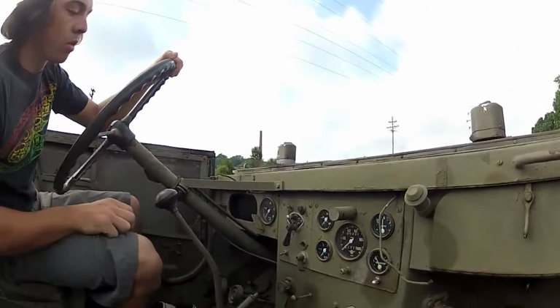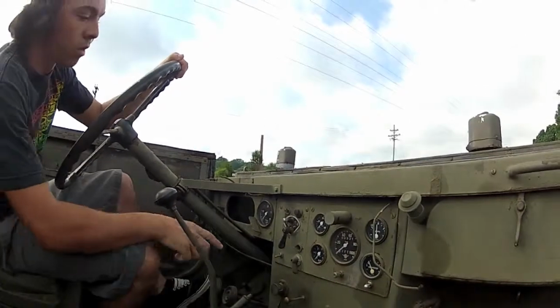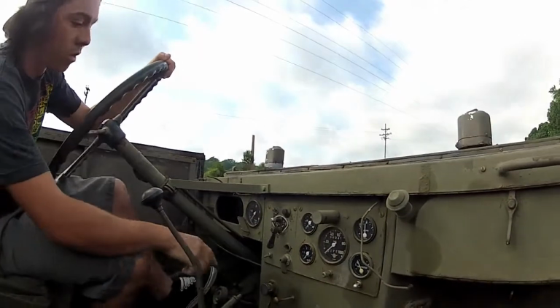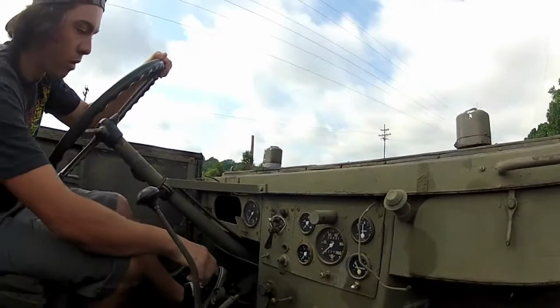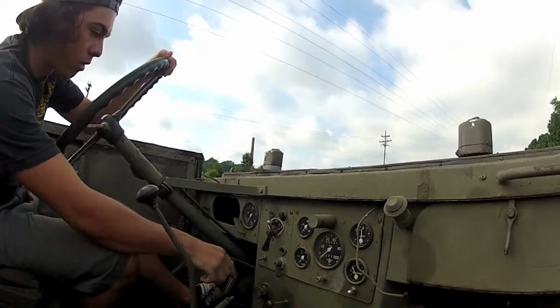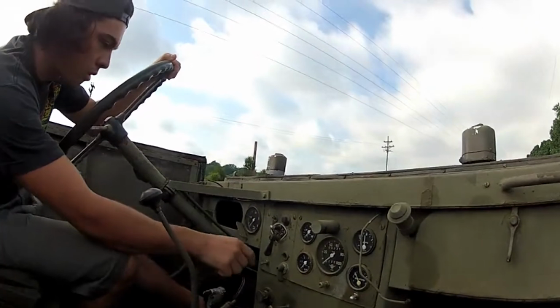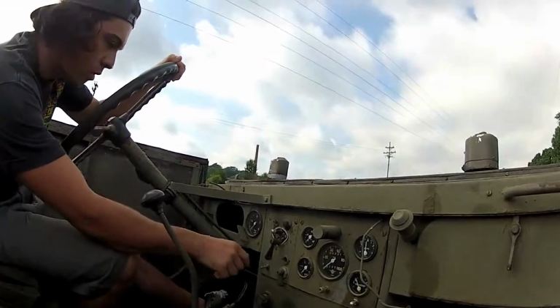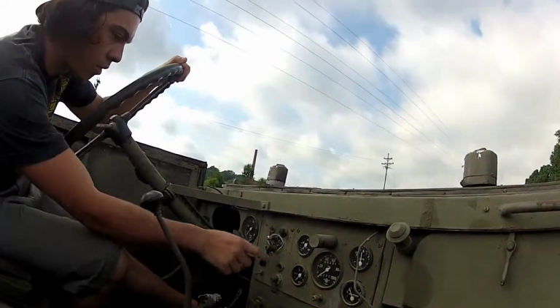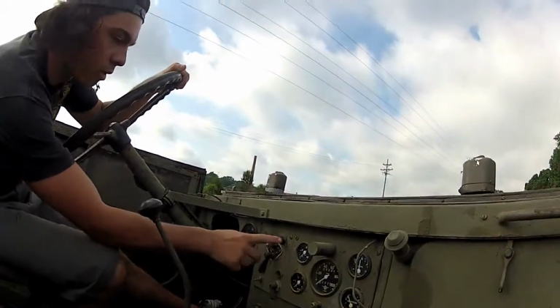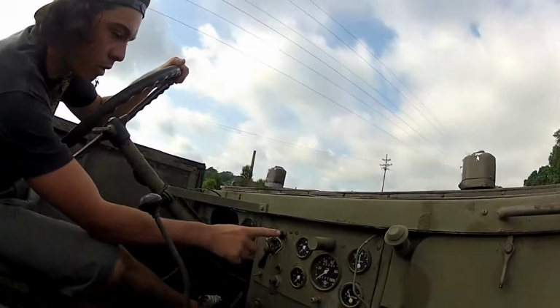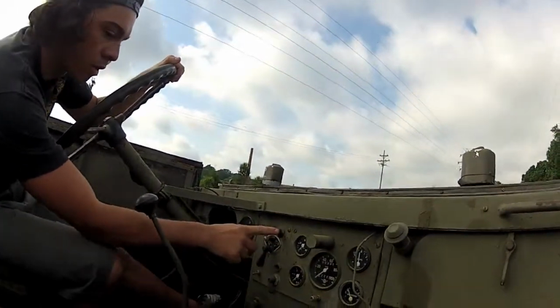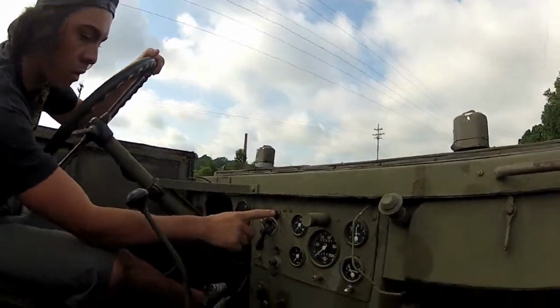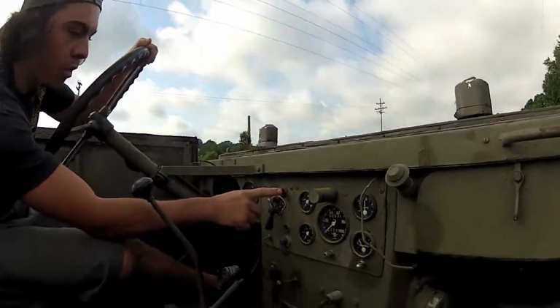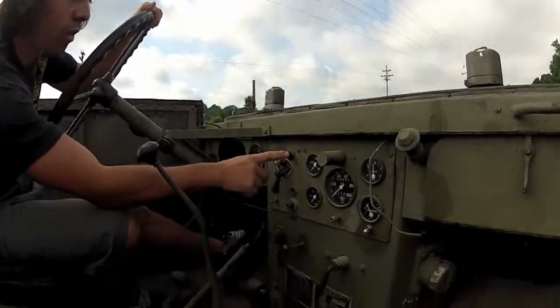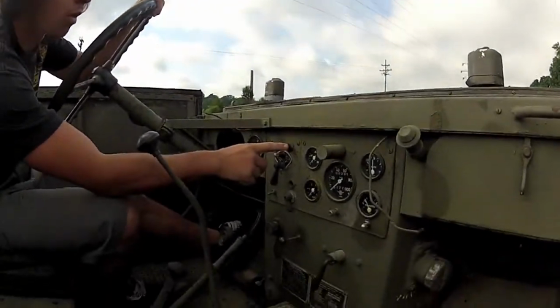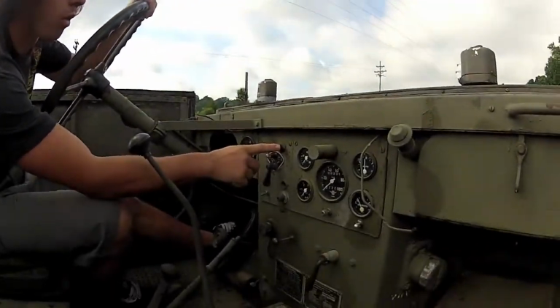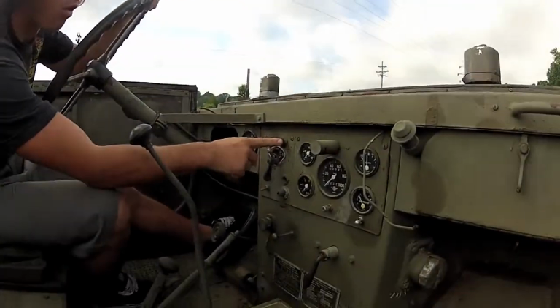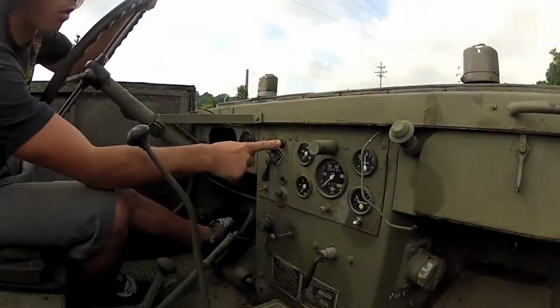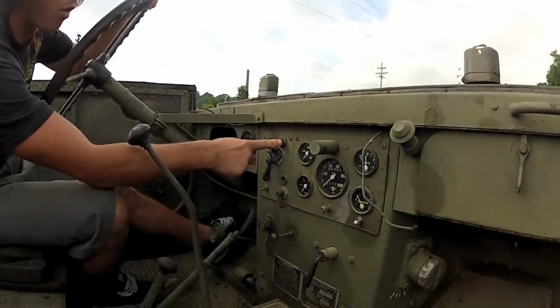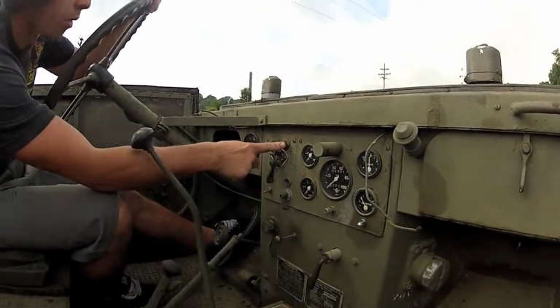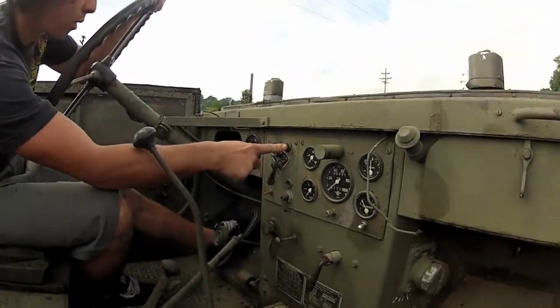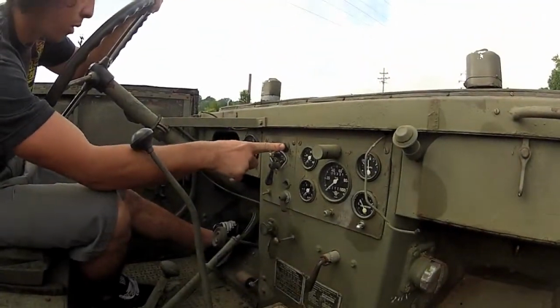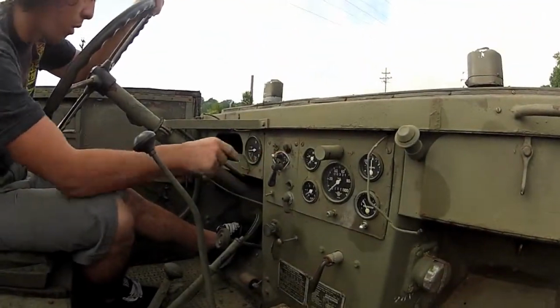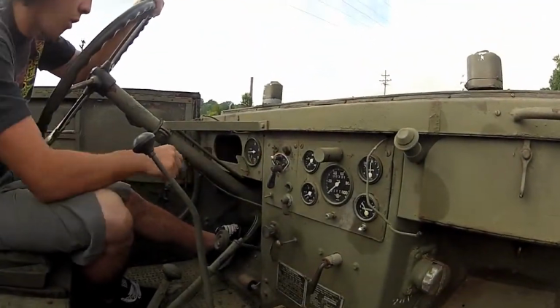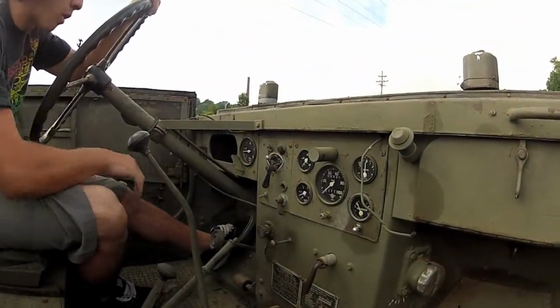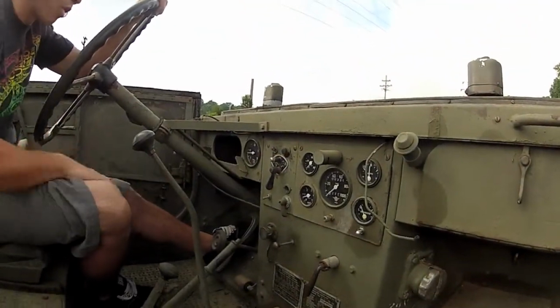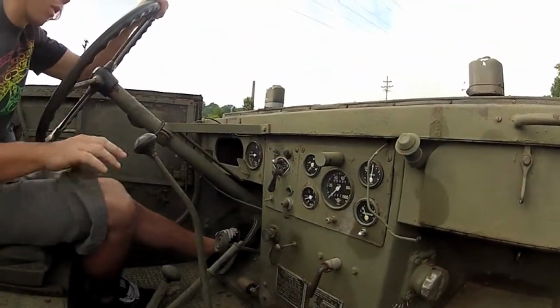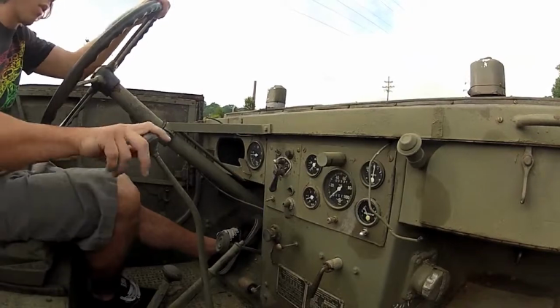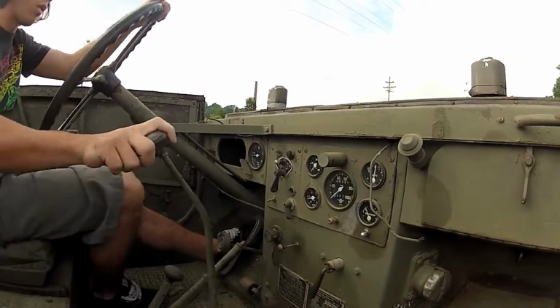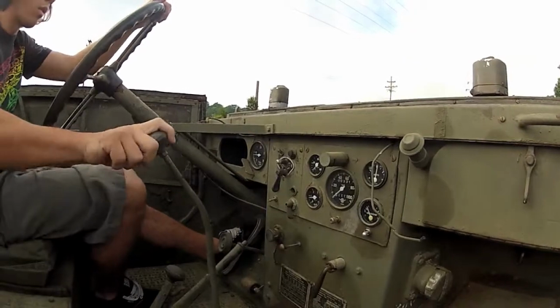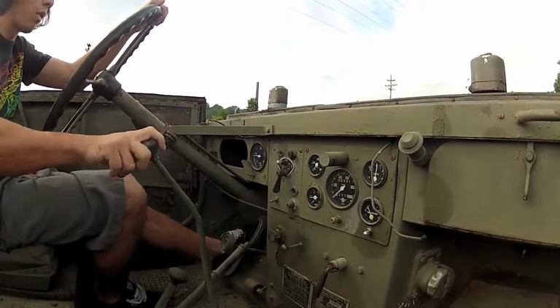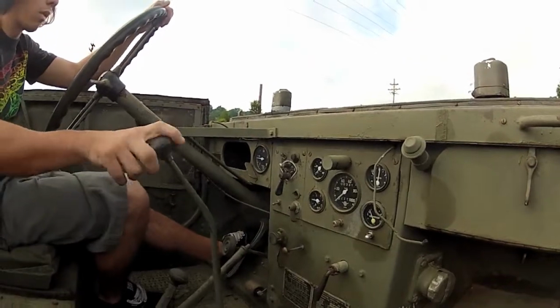And then you power it. Push the start button. She's running.